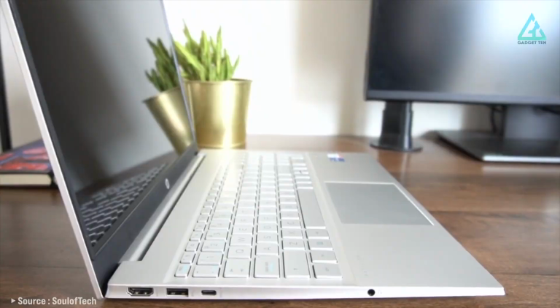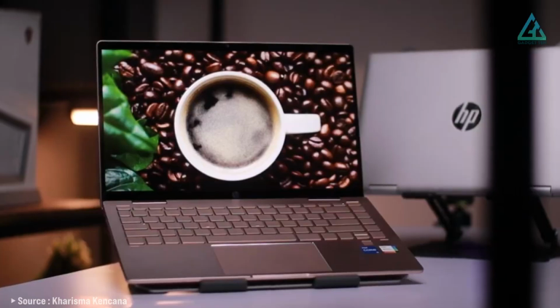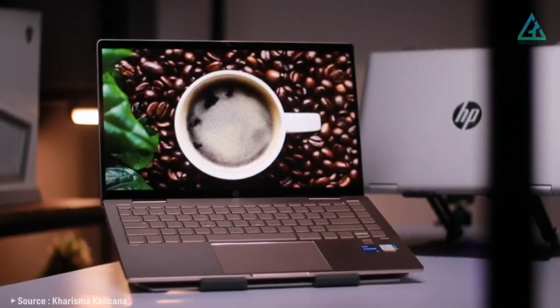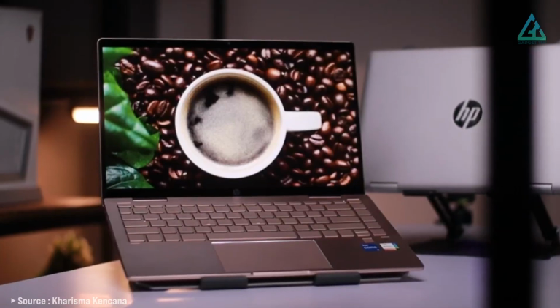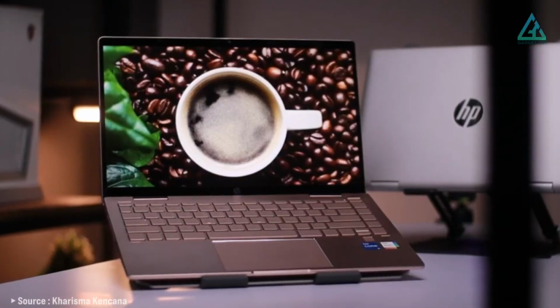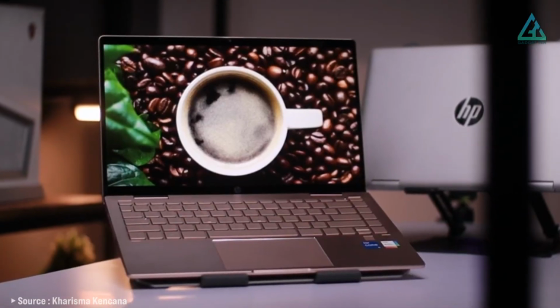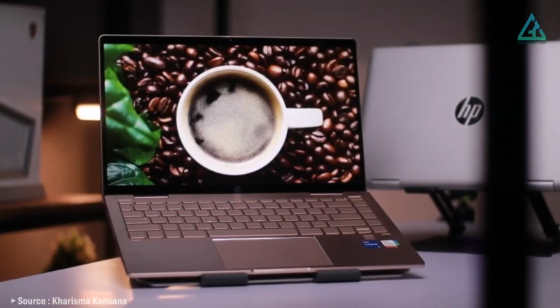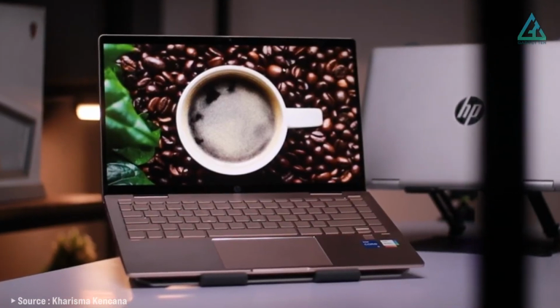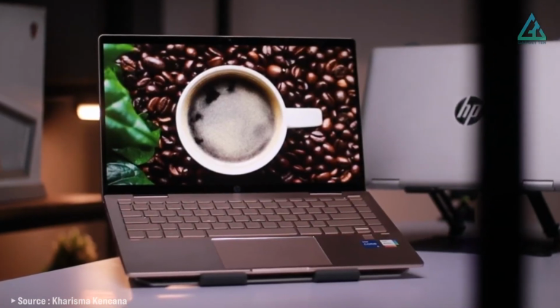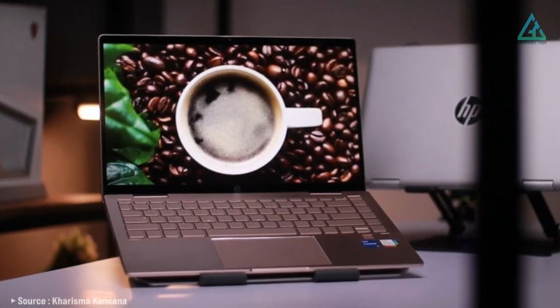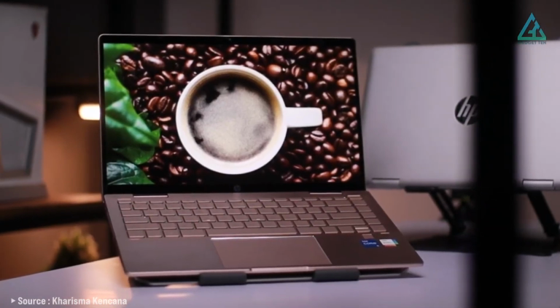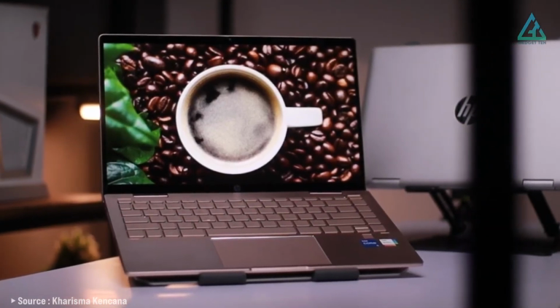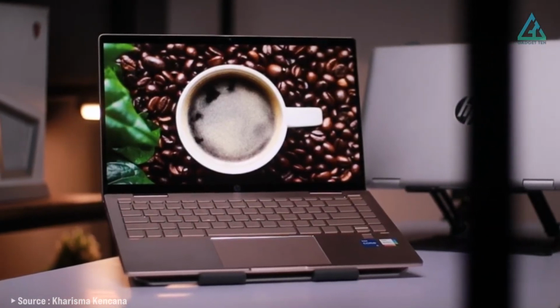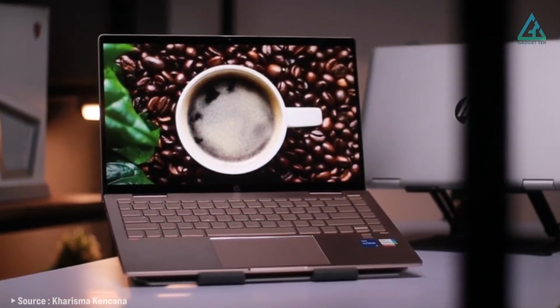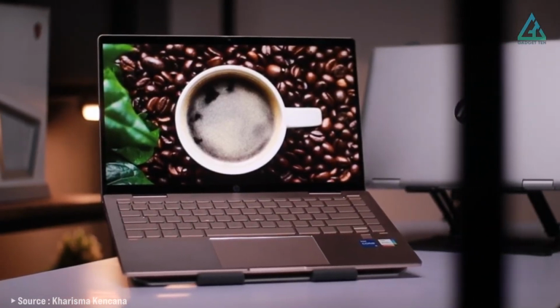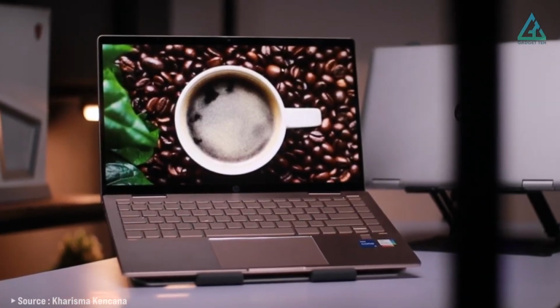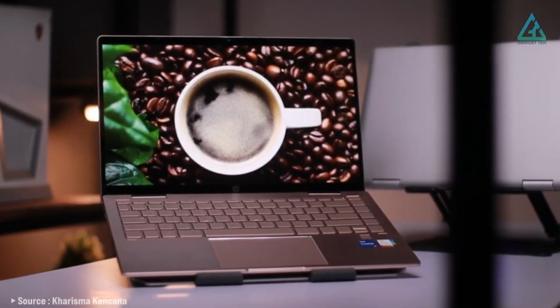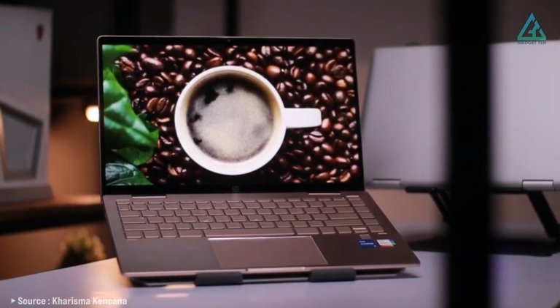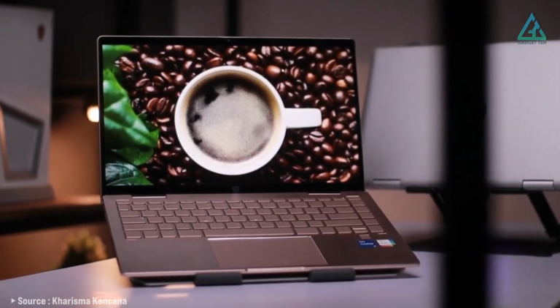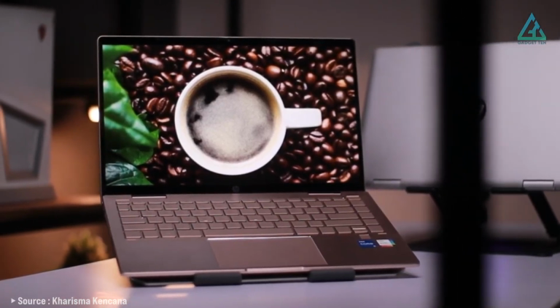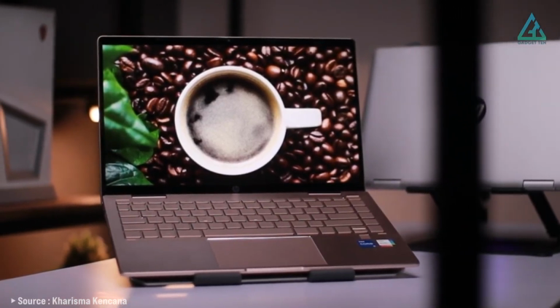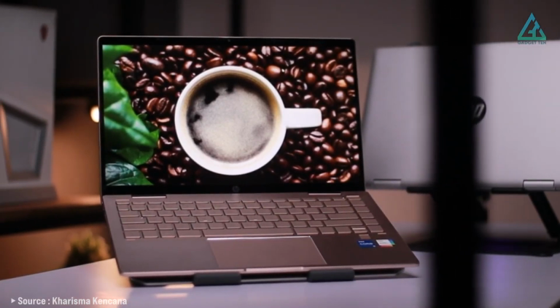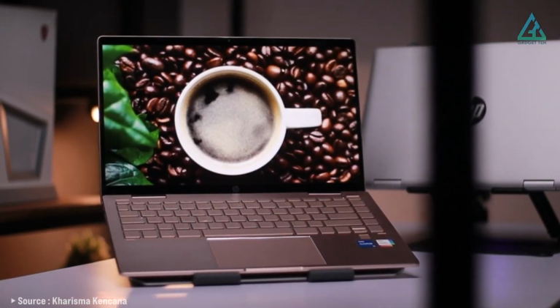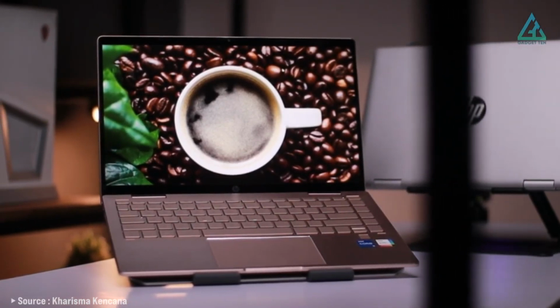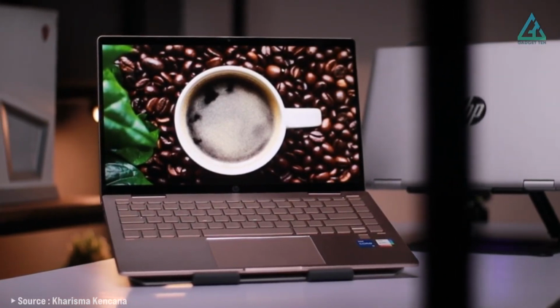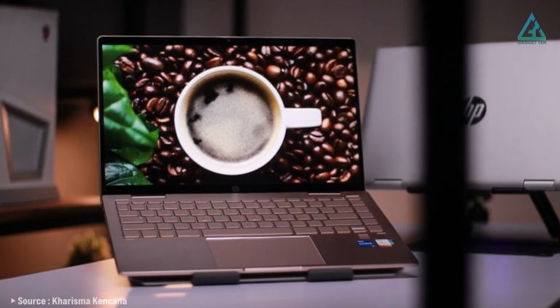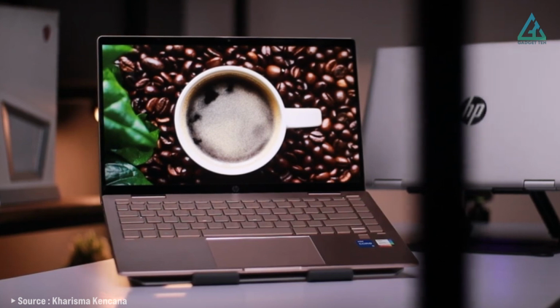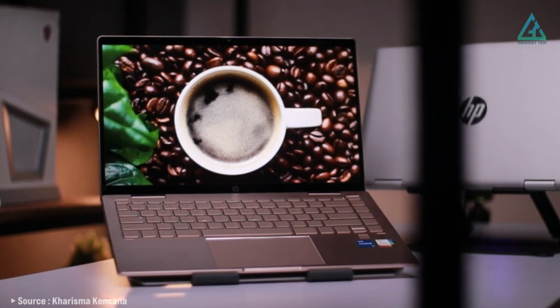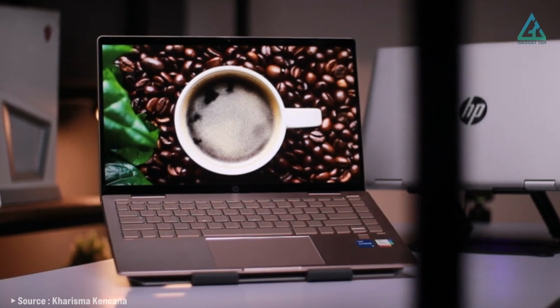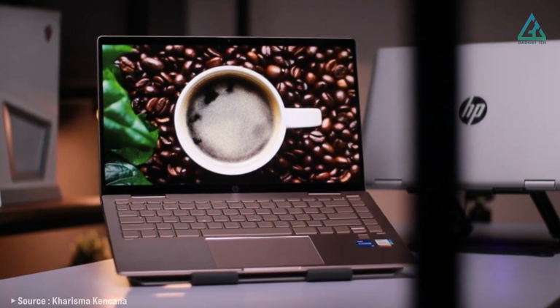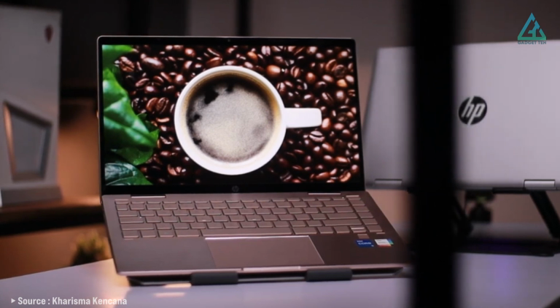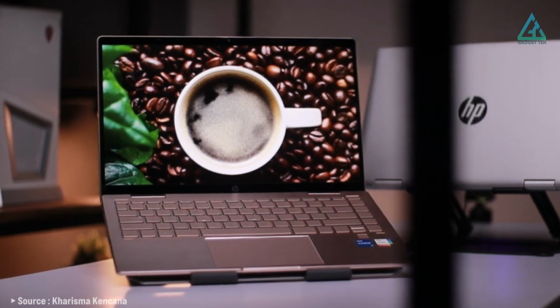The best at what it does, the HP Pavilion 15.6 laptop offers a work experience that is hard to replicate.